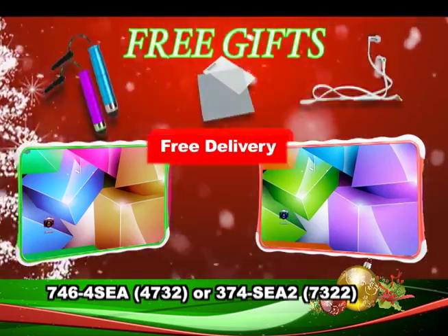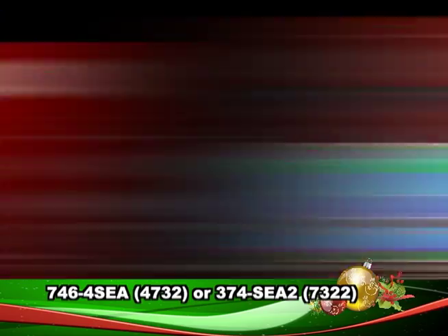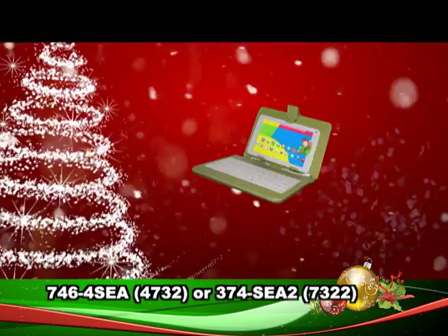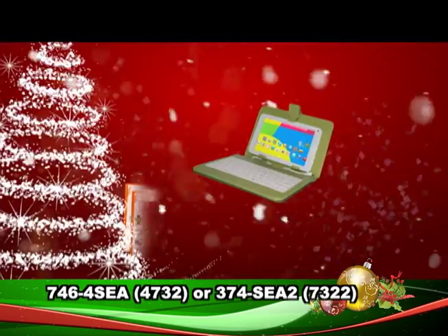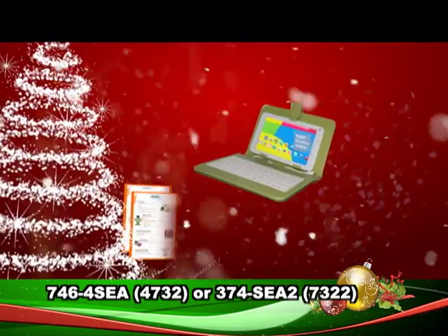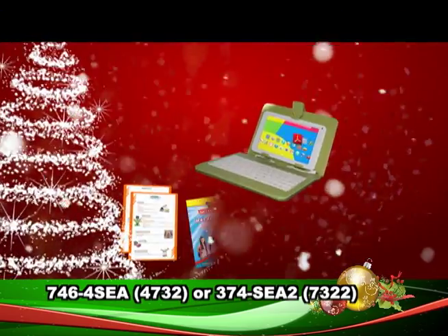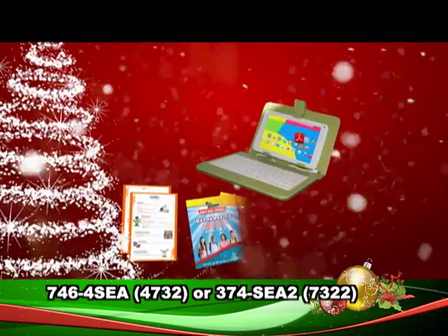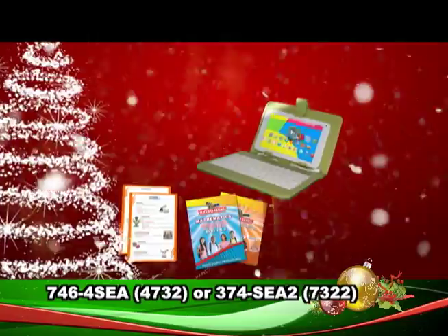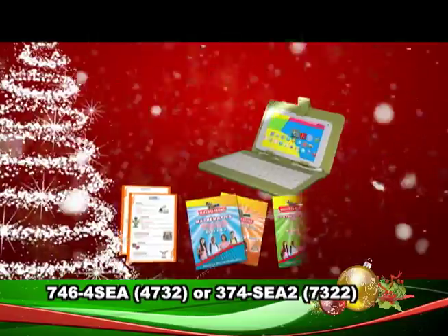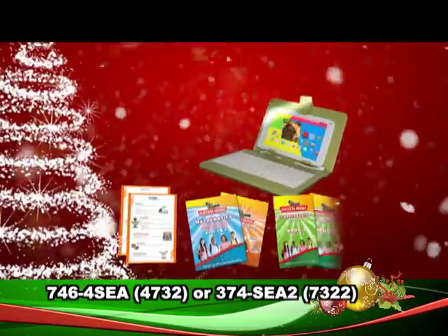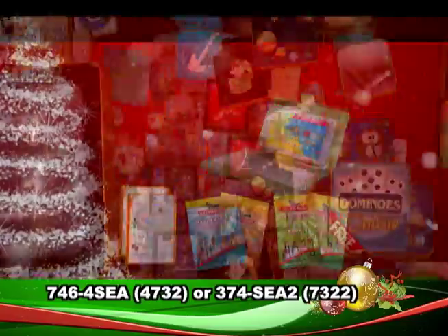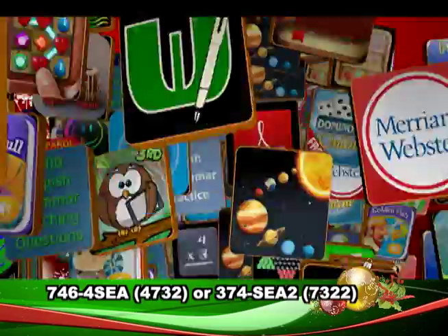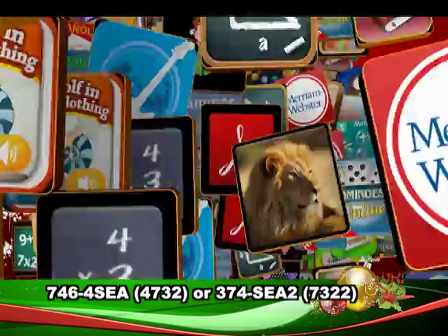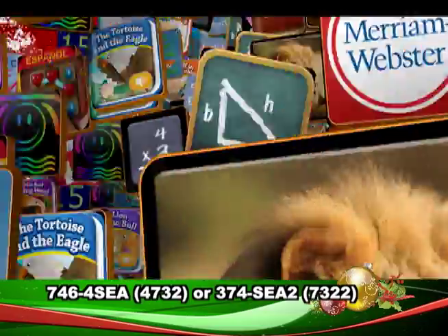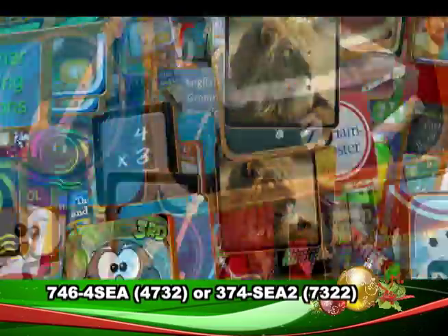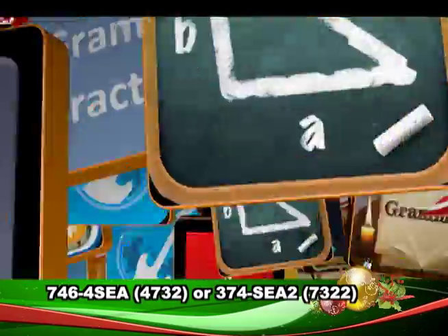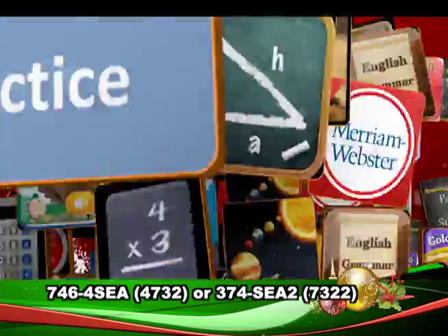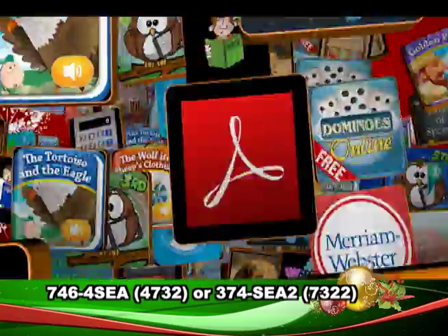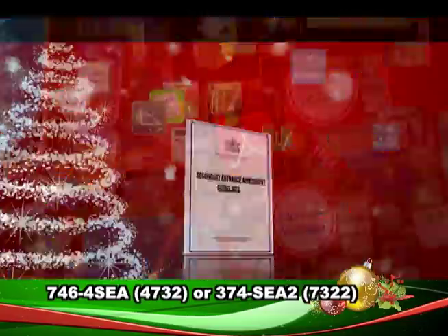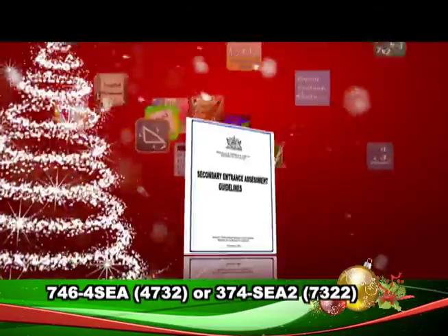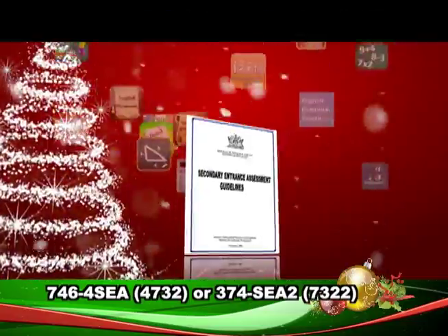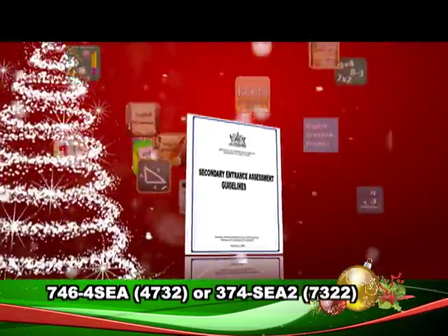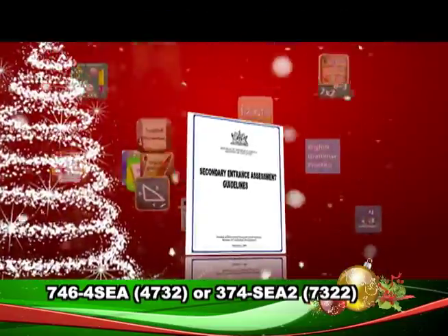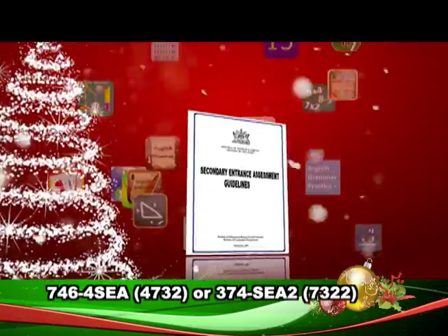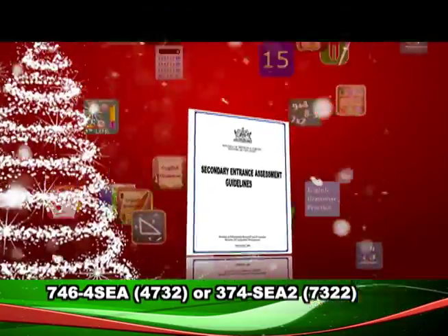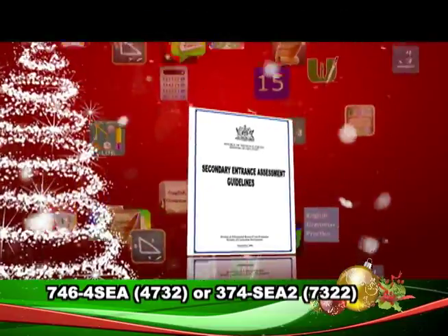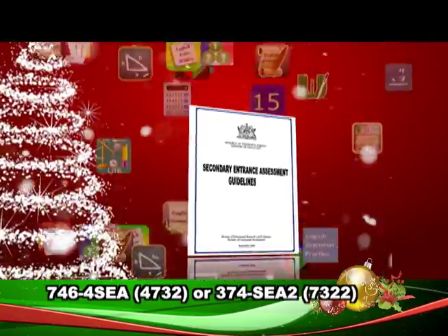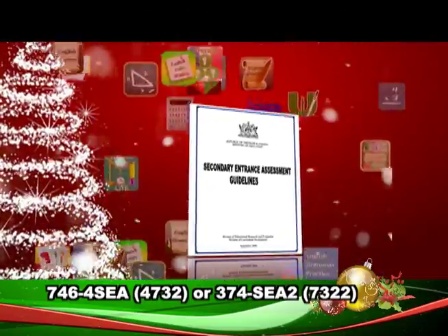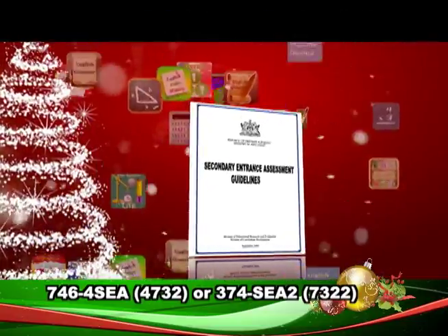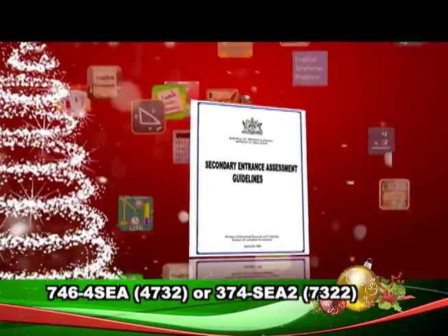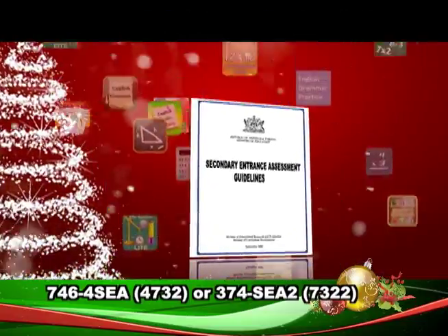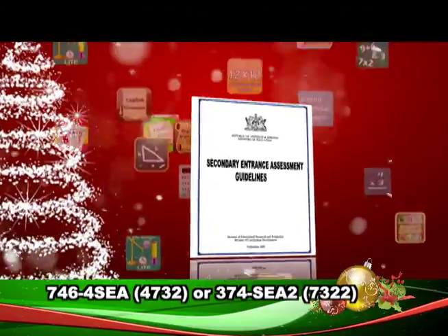With our SEA Suite, you'll also get bonus apps that relate to the Ministry of Education SEA Syllabus.